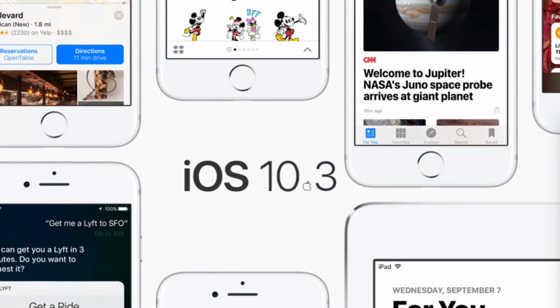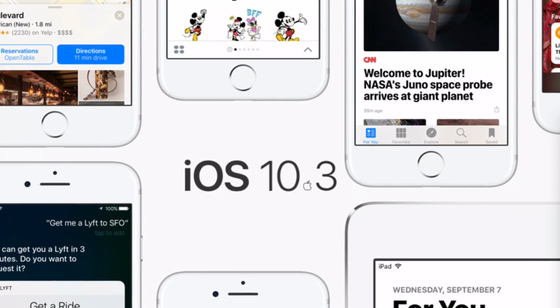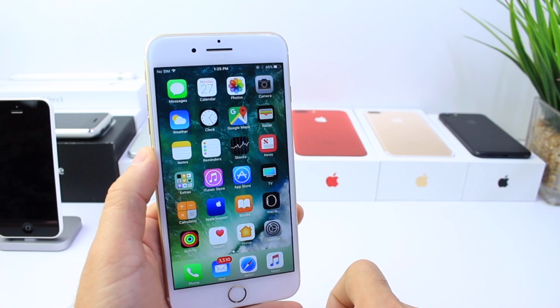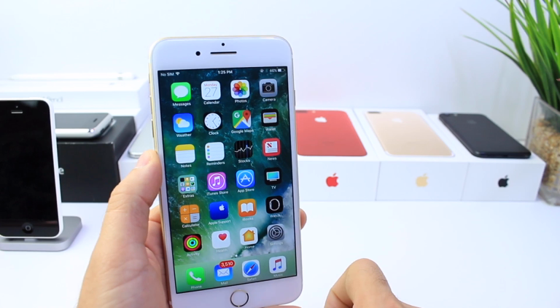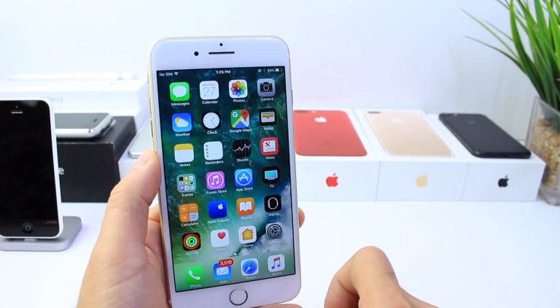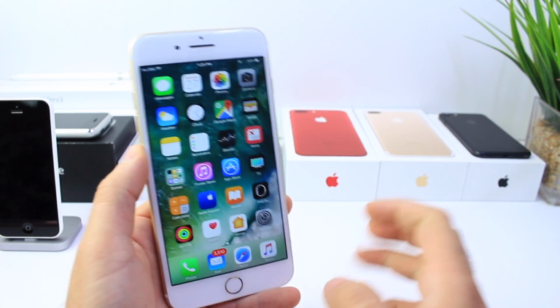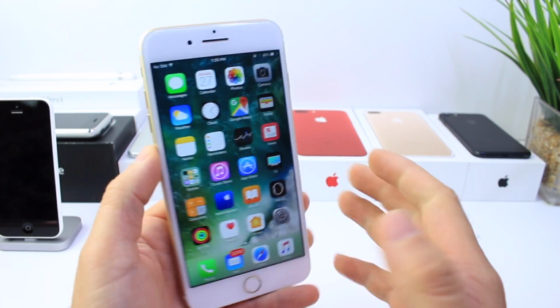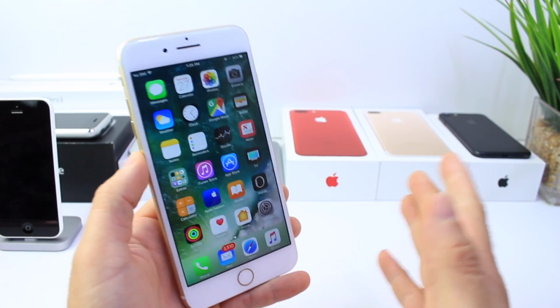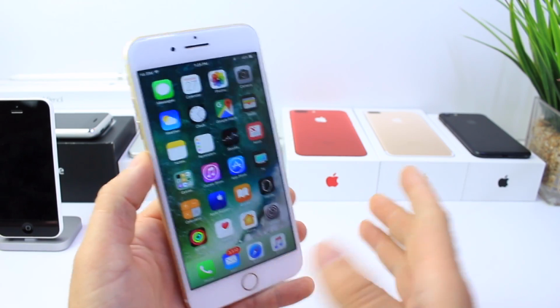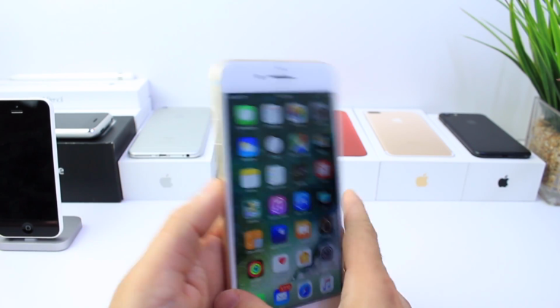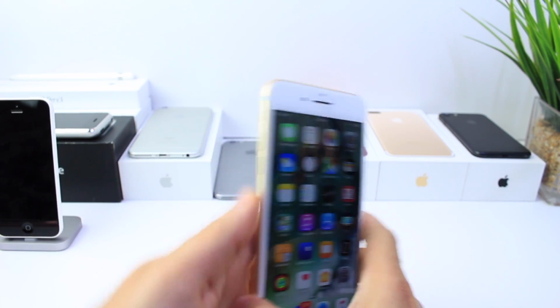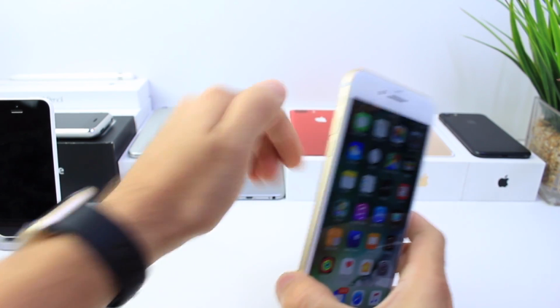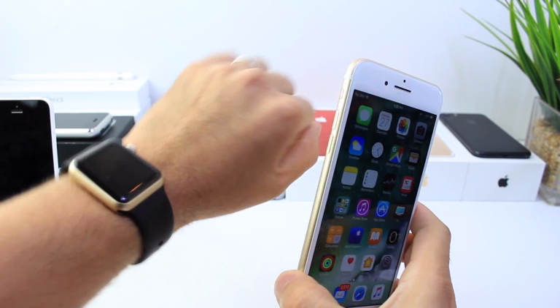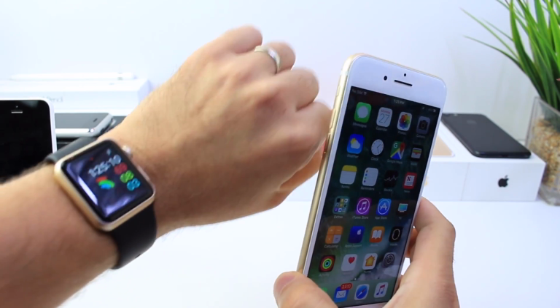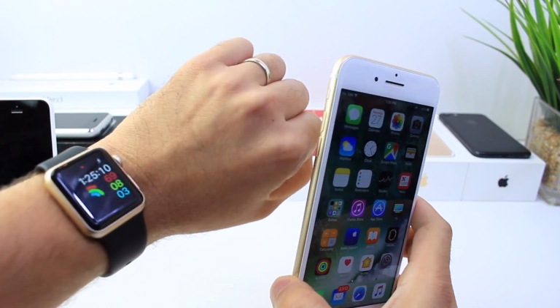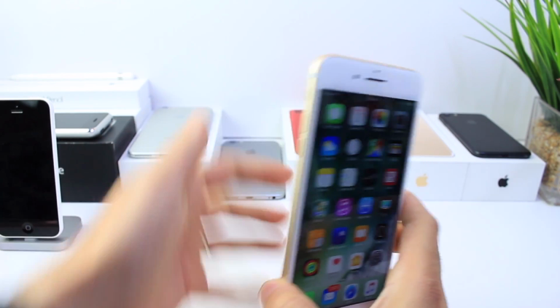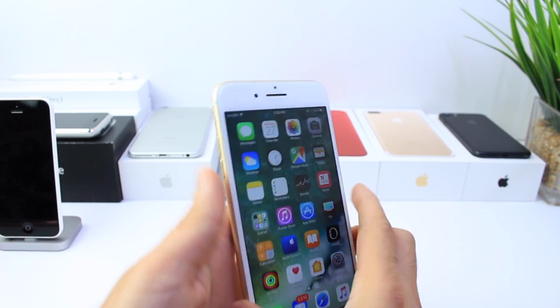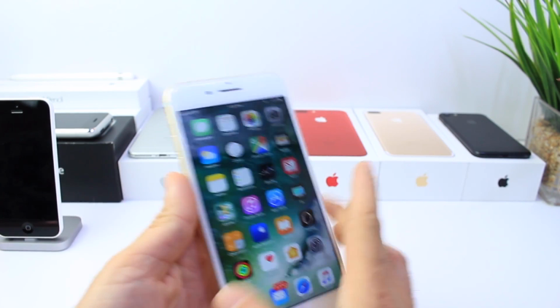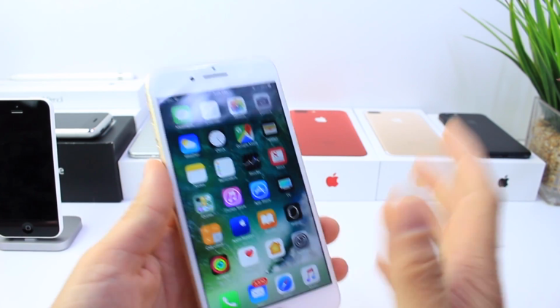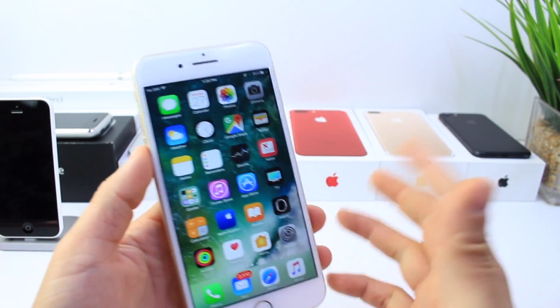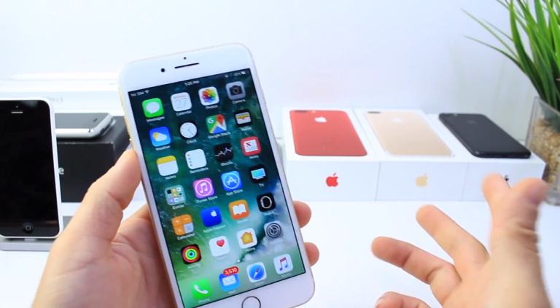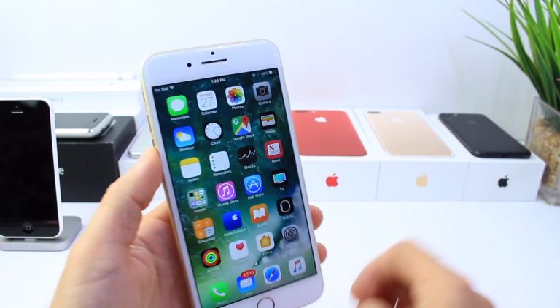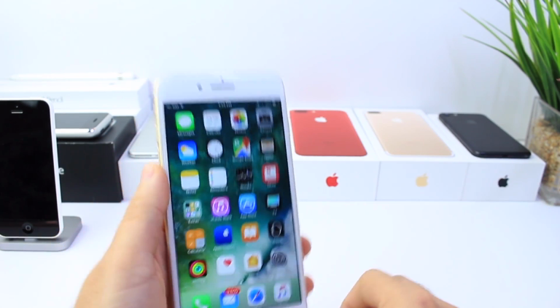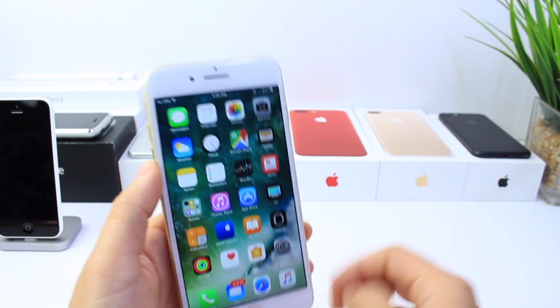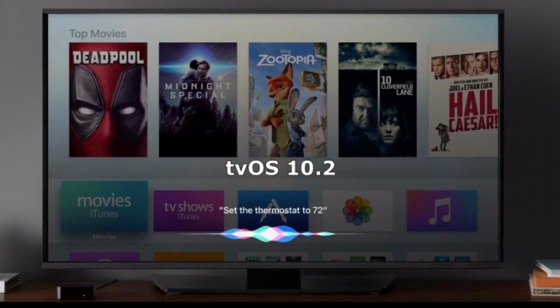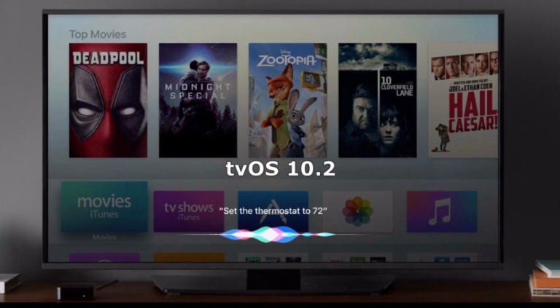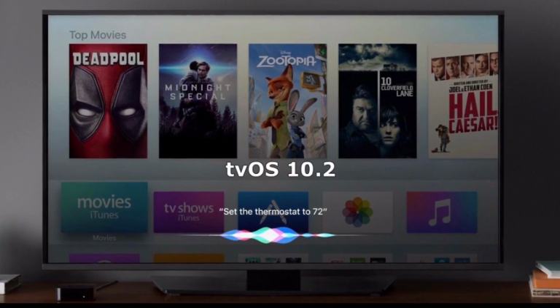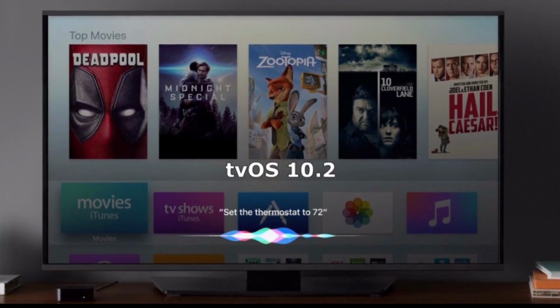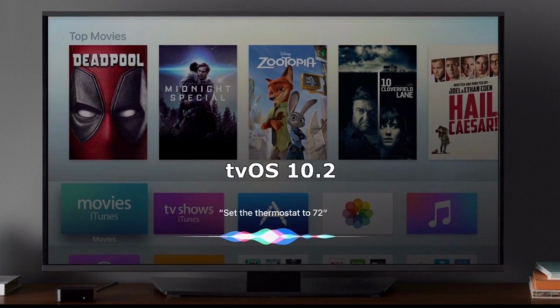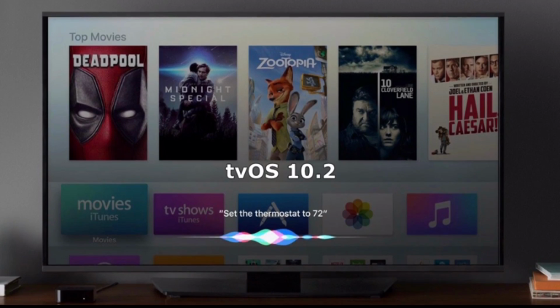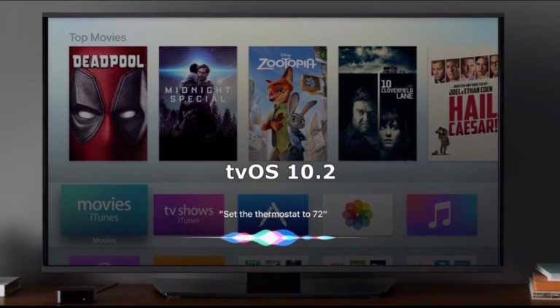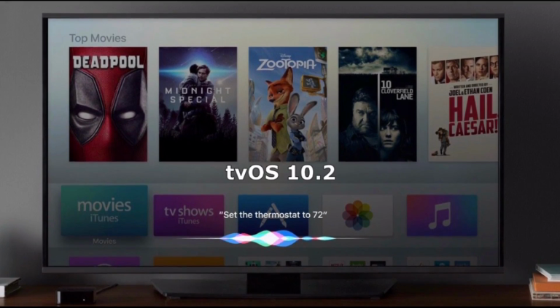Watch OS 3.2 was rolled out for all Apple Watch users, so if you want to update to that, it's available right now. And of course, tvOS 10.2. So let's begin.